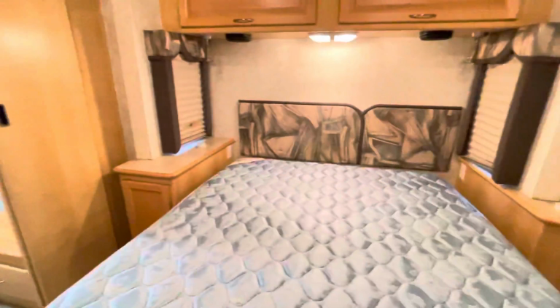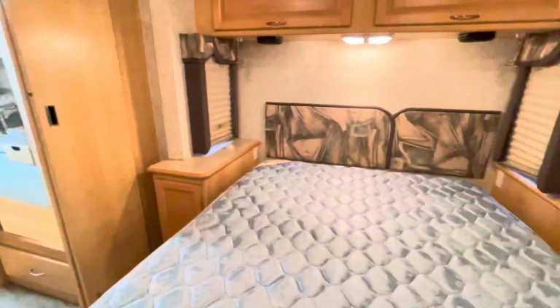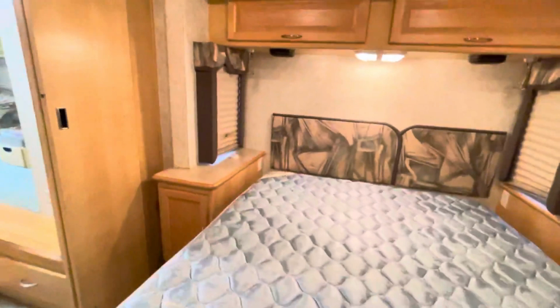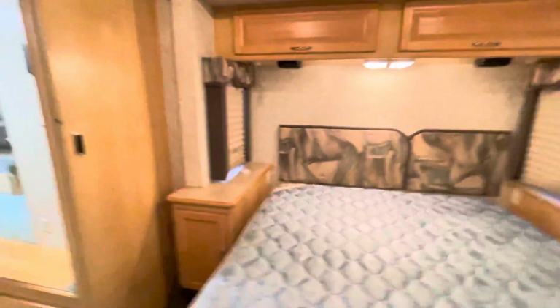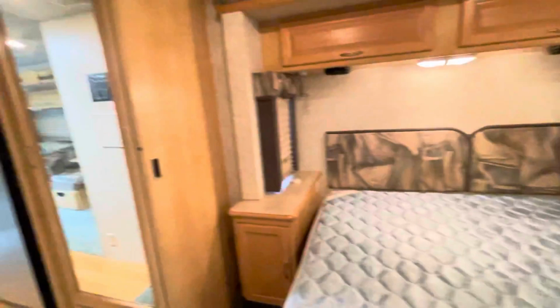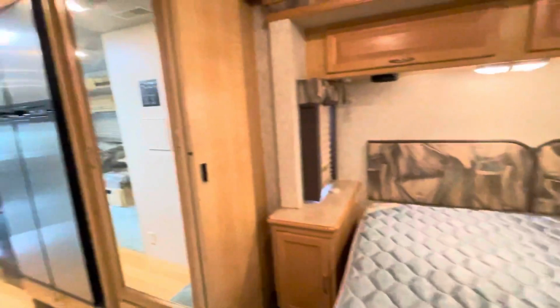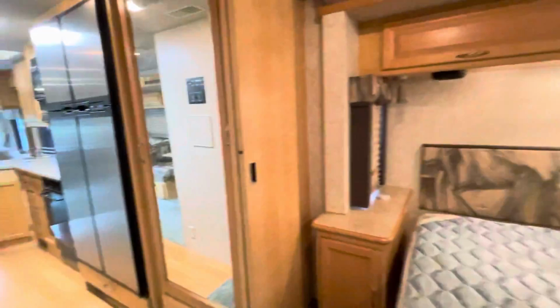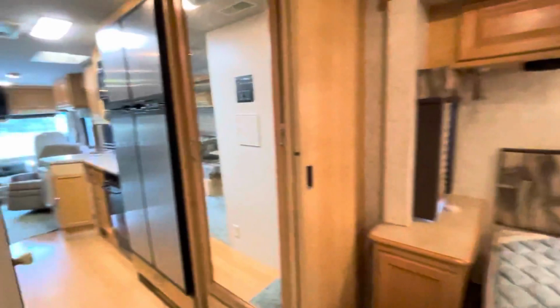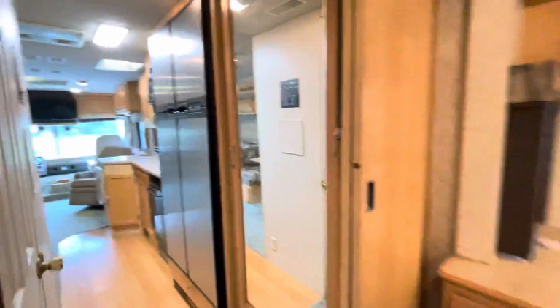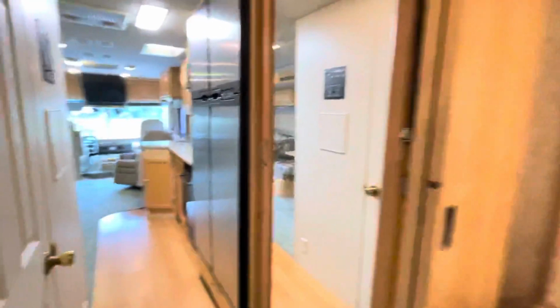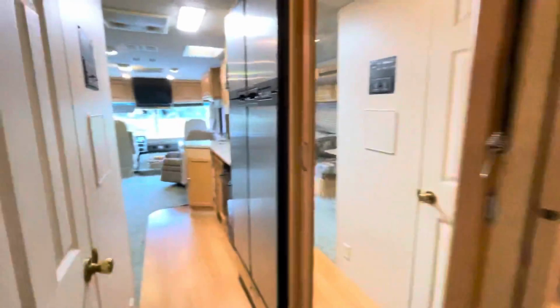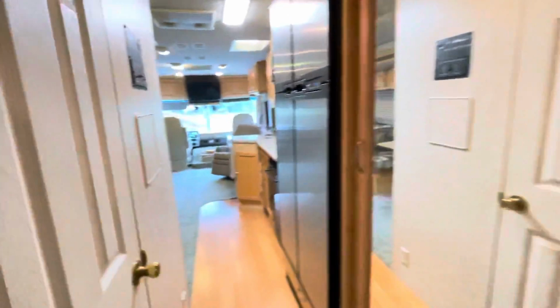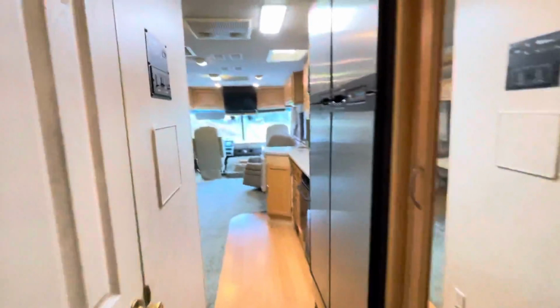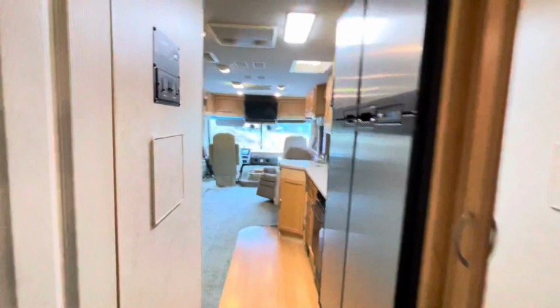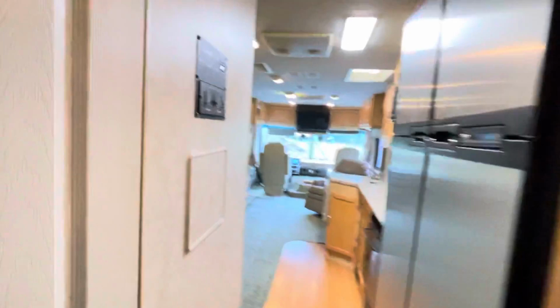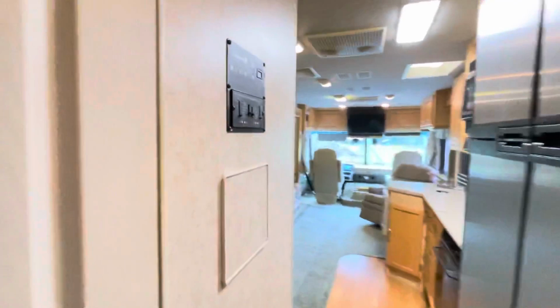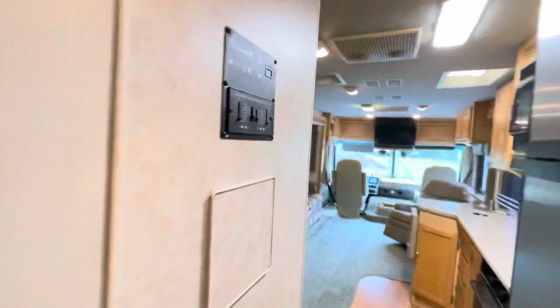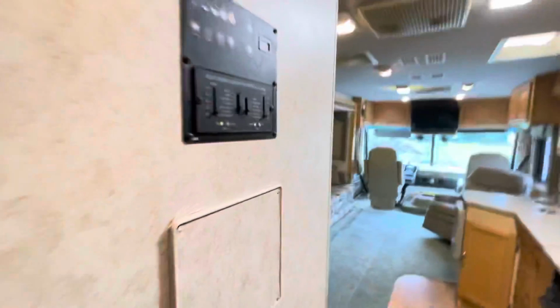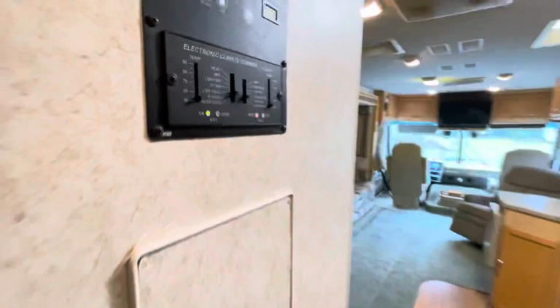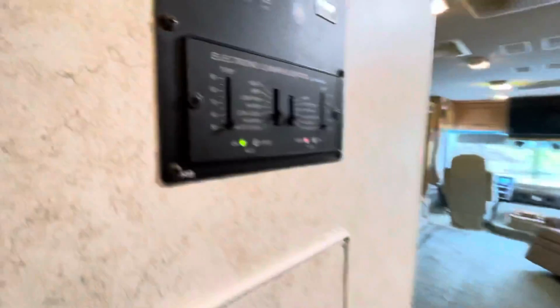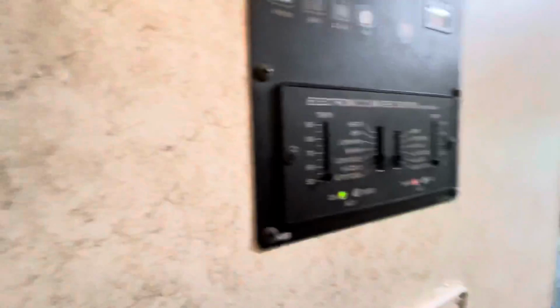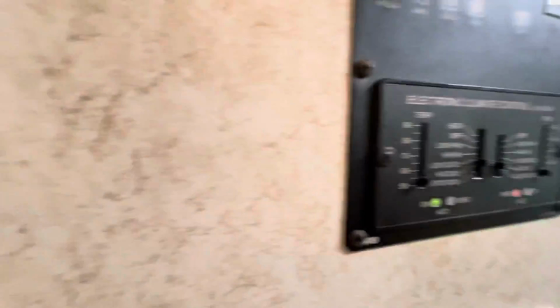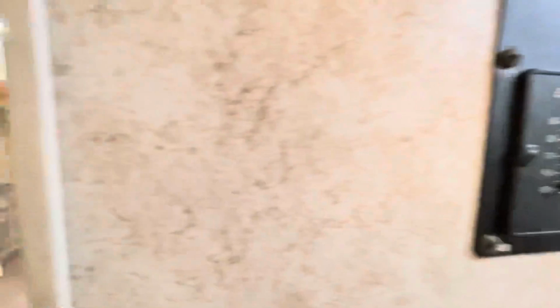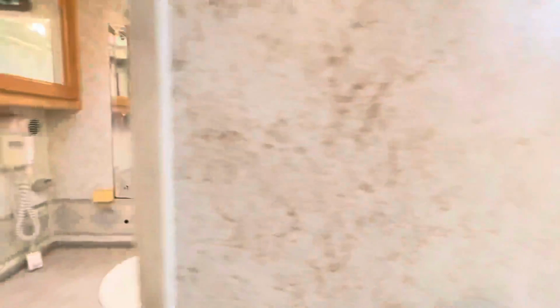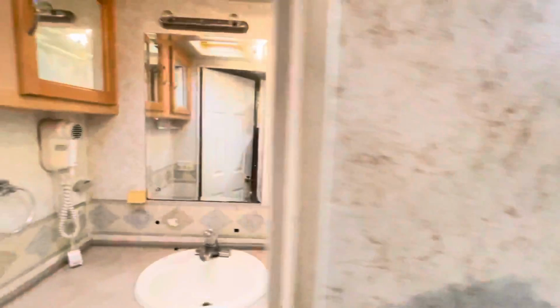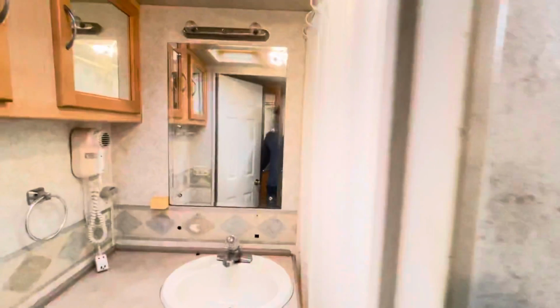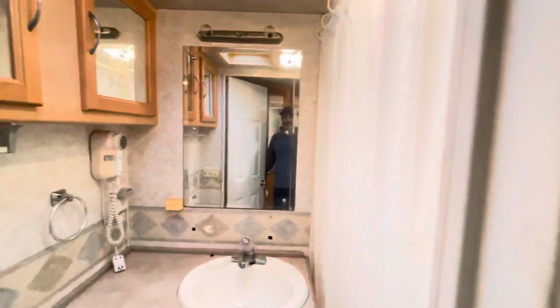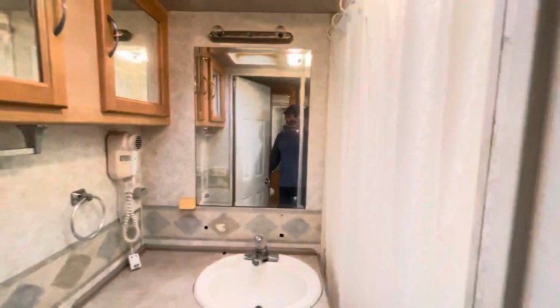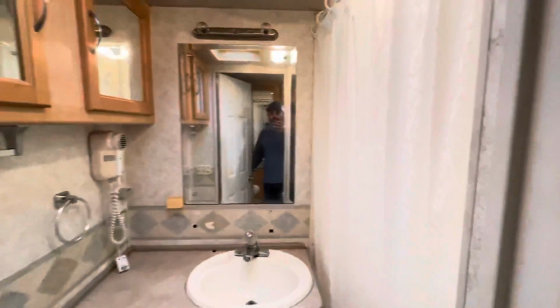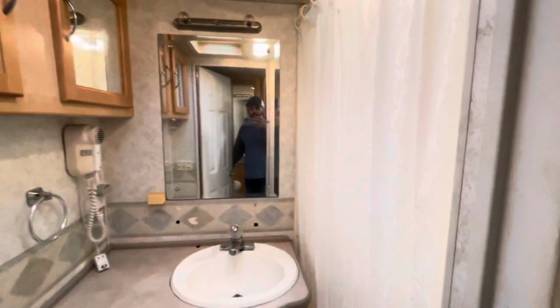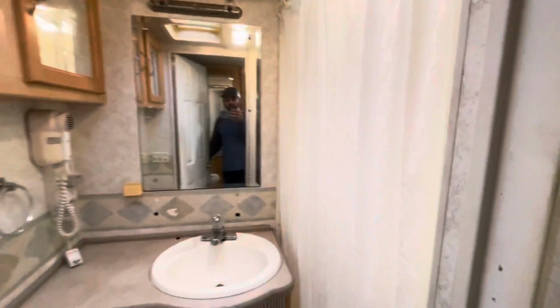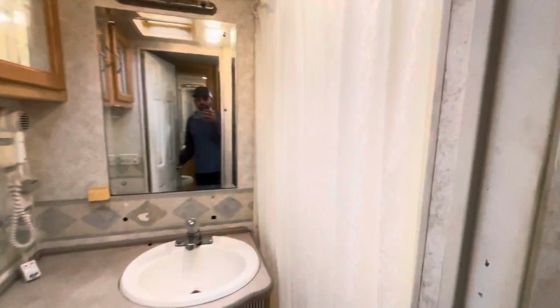Slide outs are working good. And this is the bathroom area.